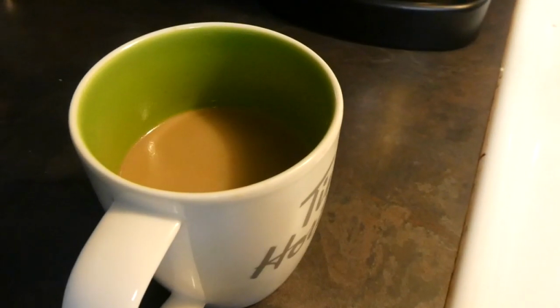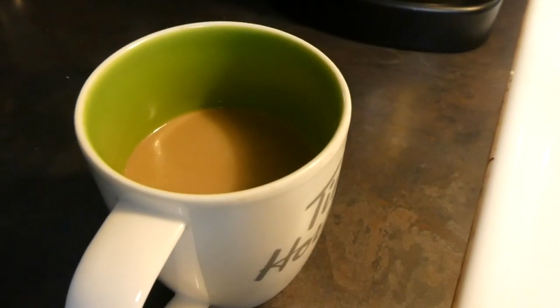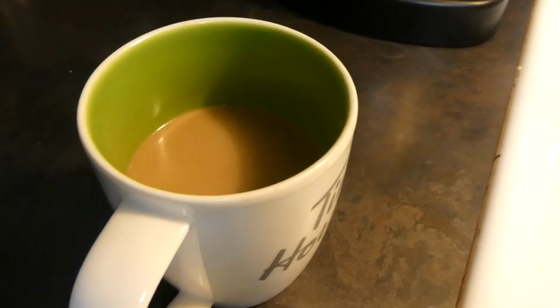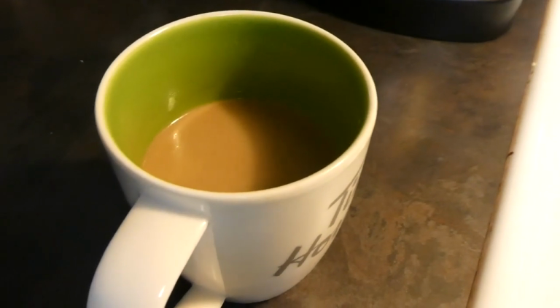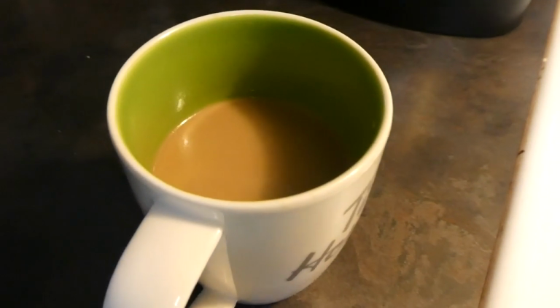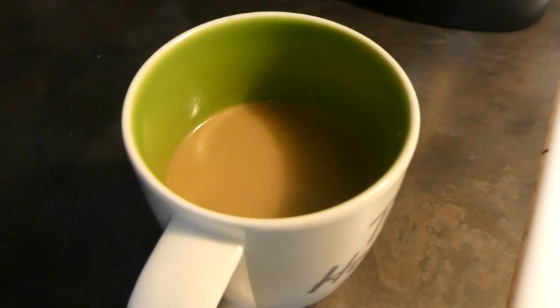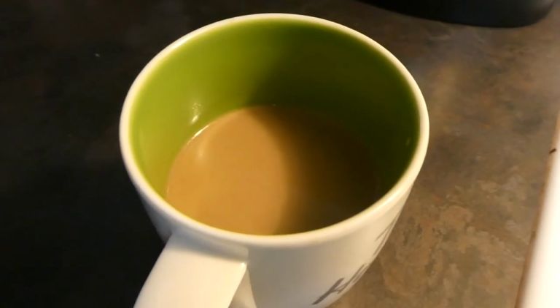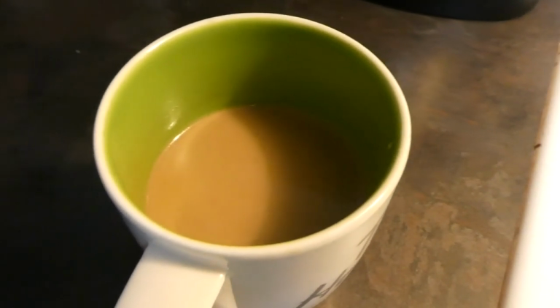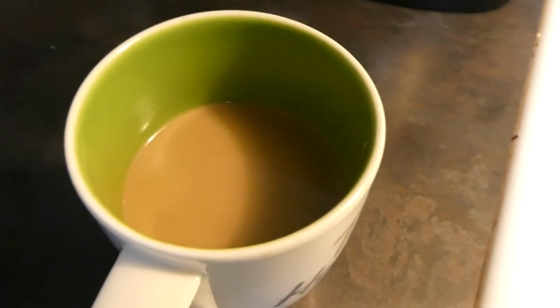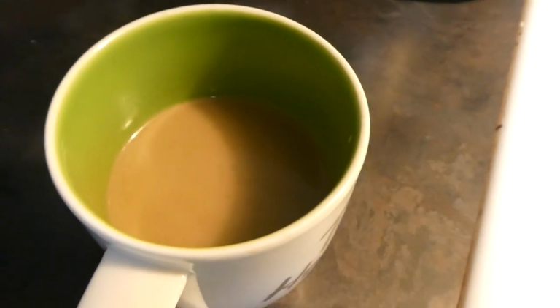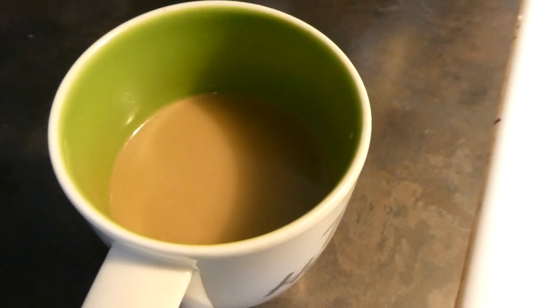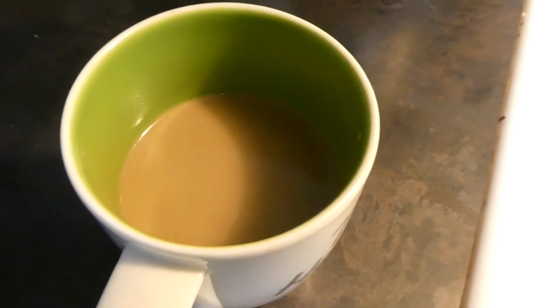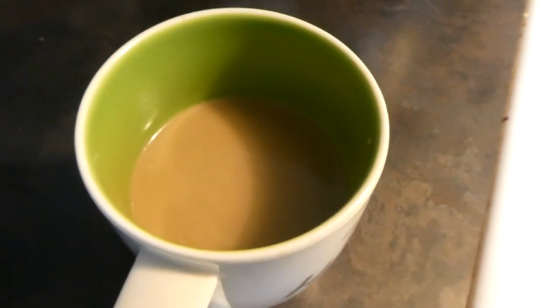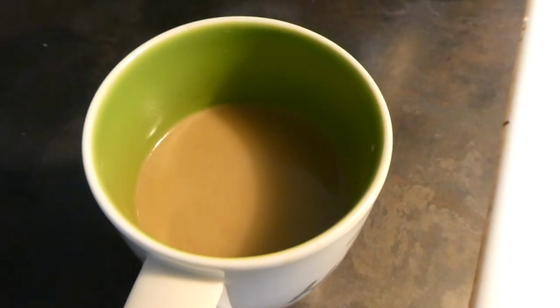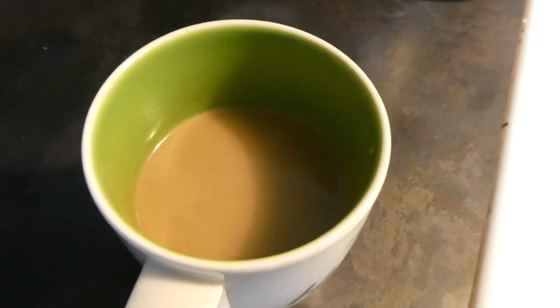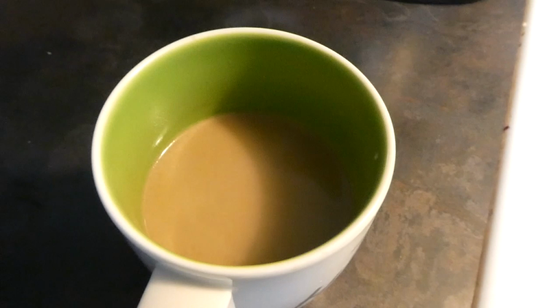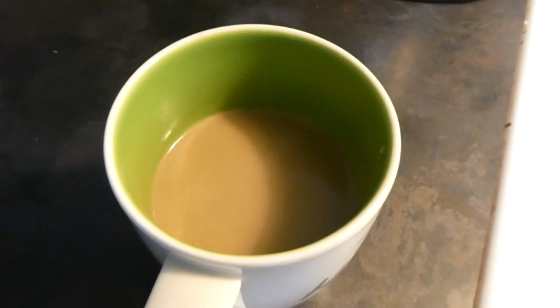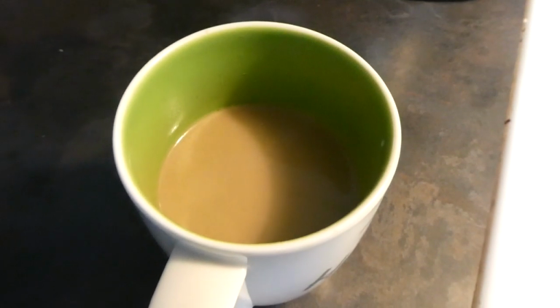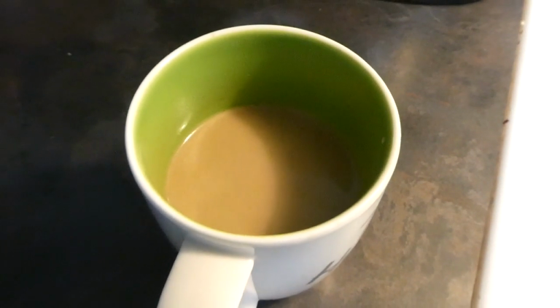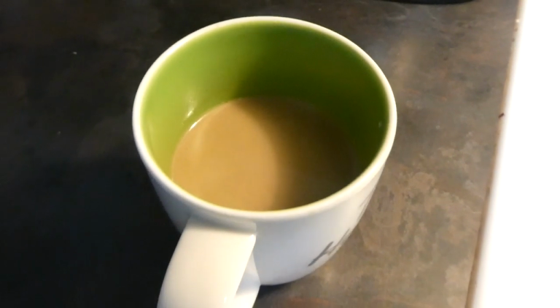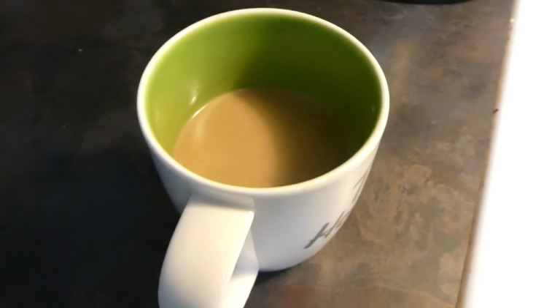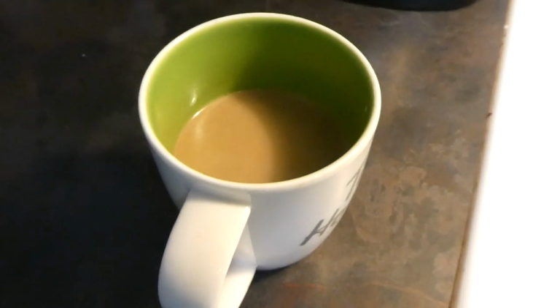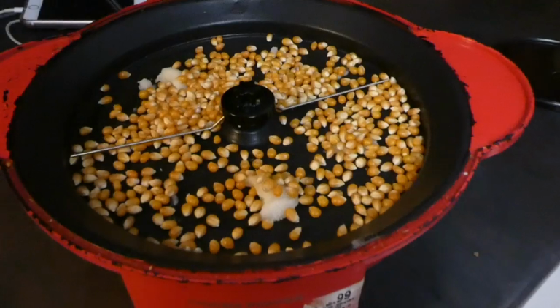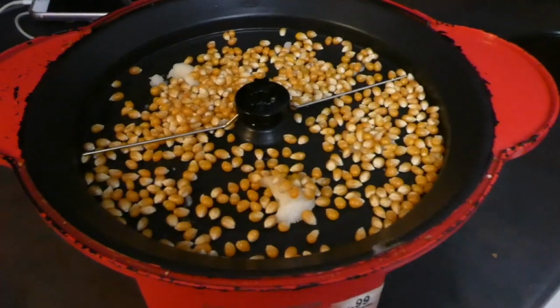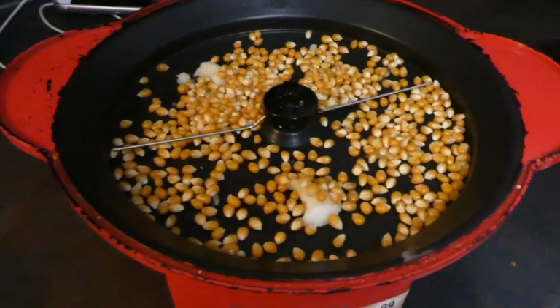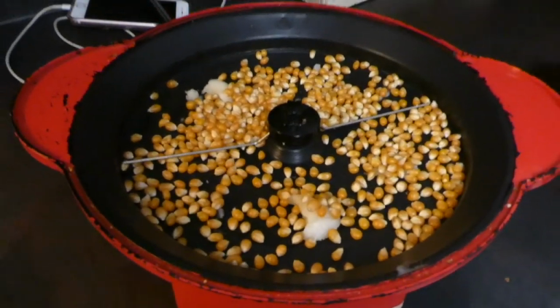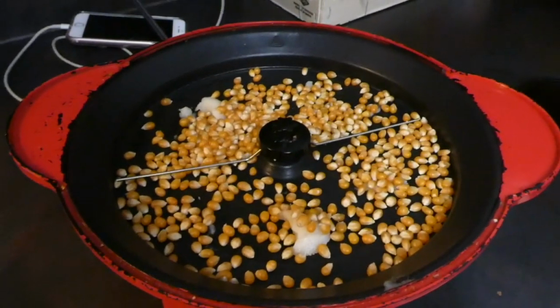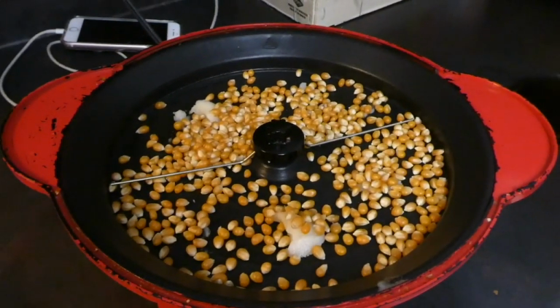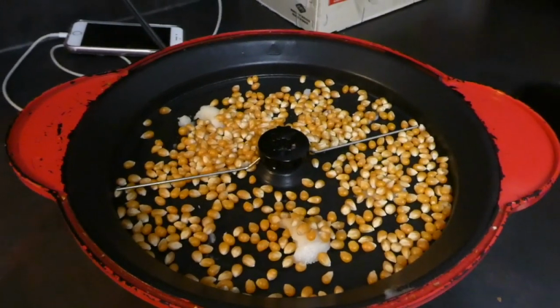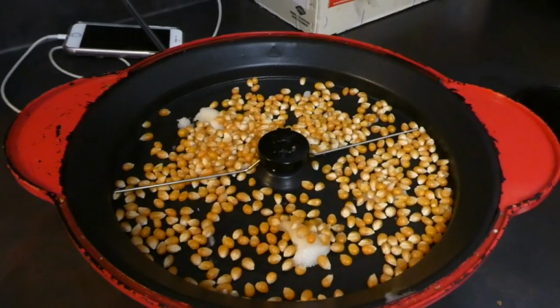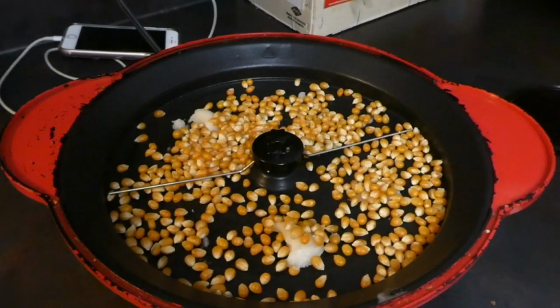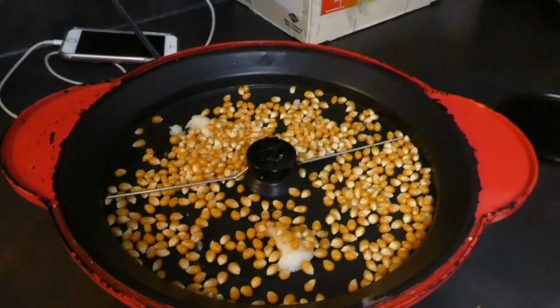Right after supper, I wanted one more coffee. I didn't want to have coffee too close to bedtime, so I had just a half cup right after supper.